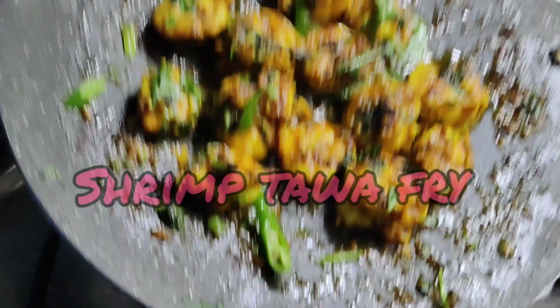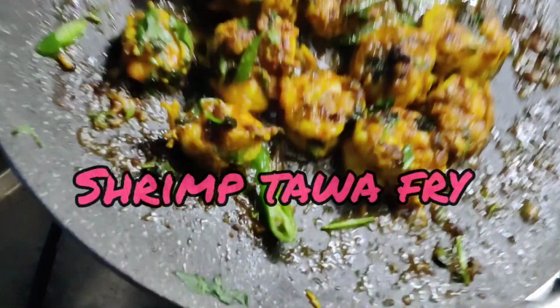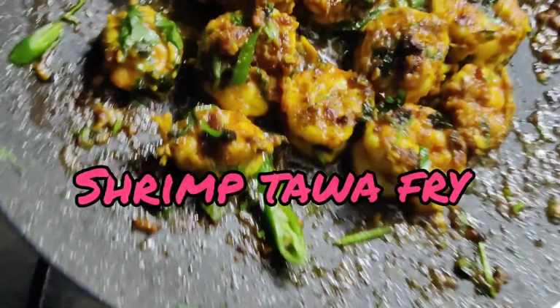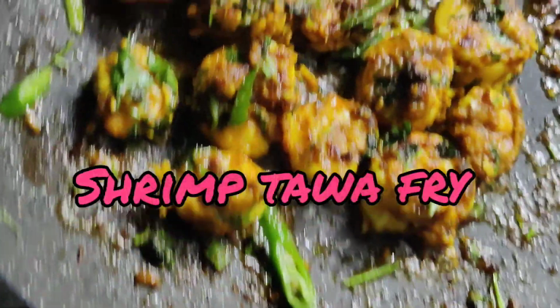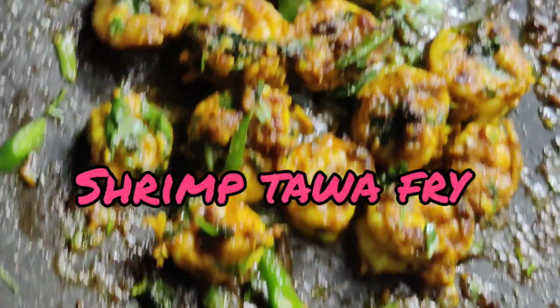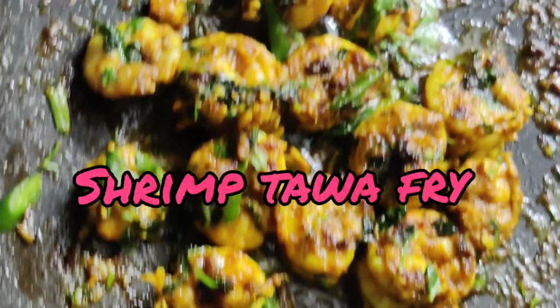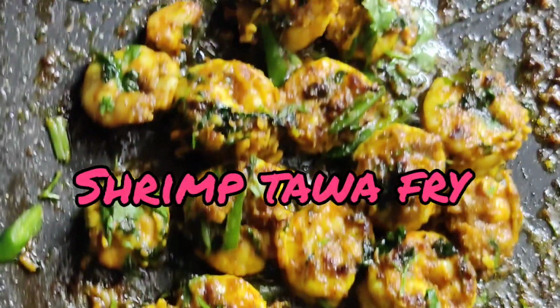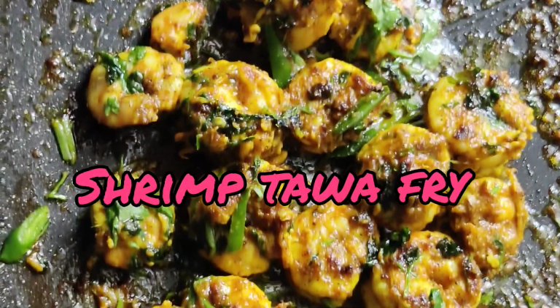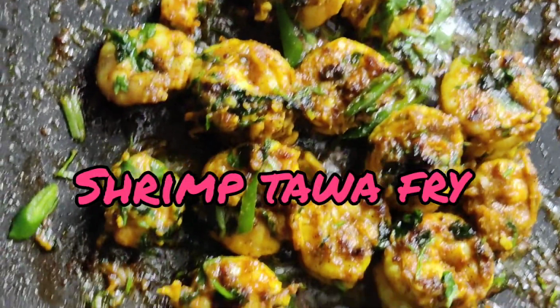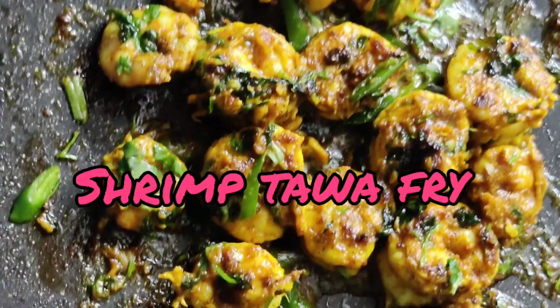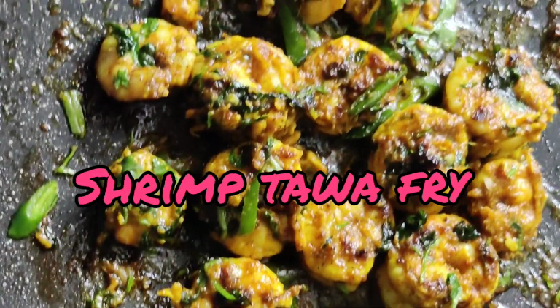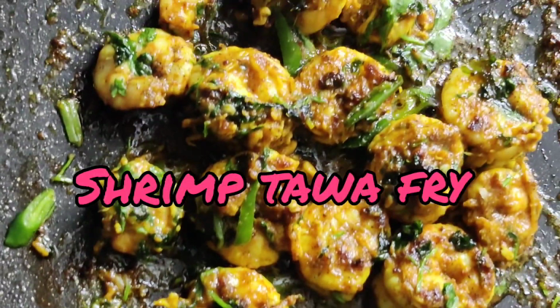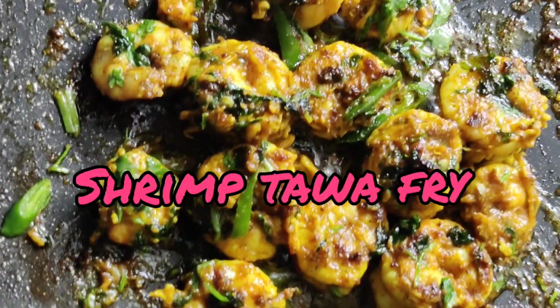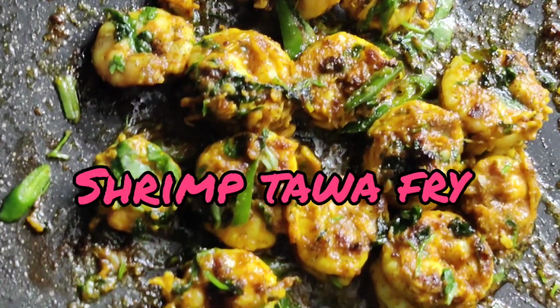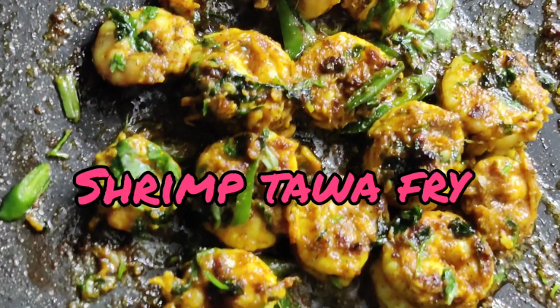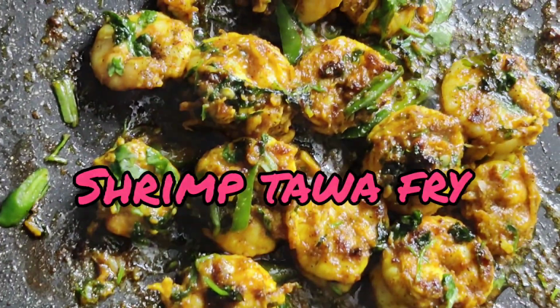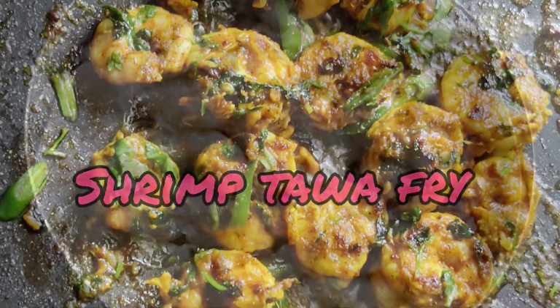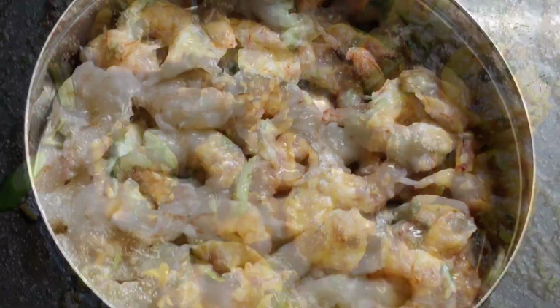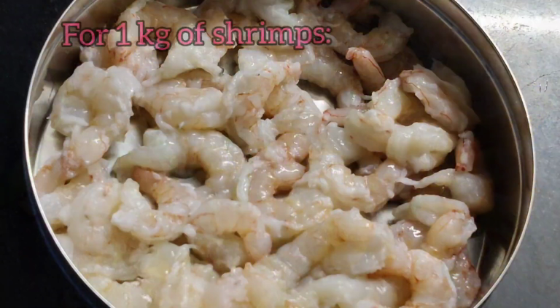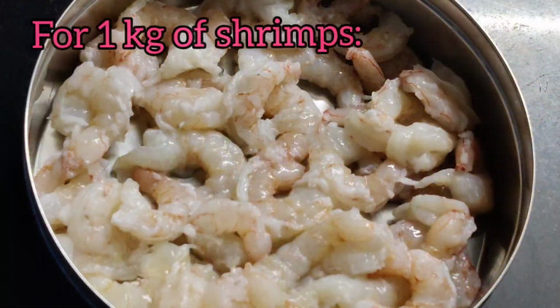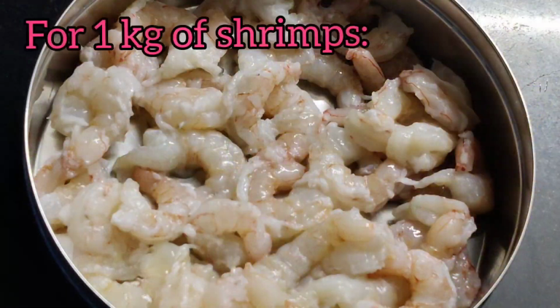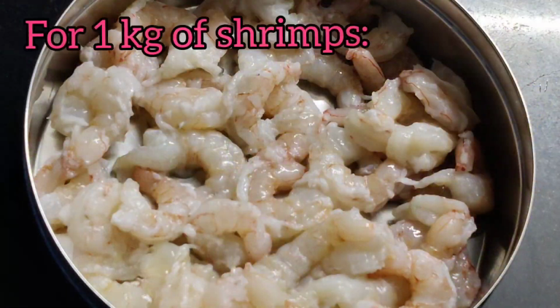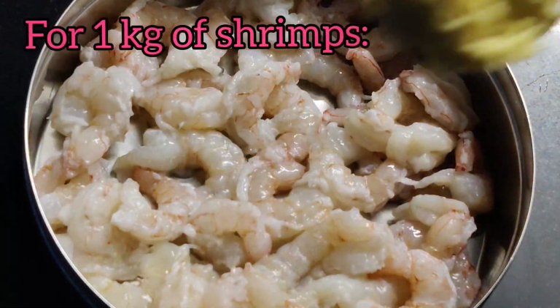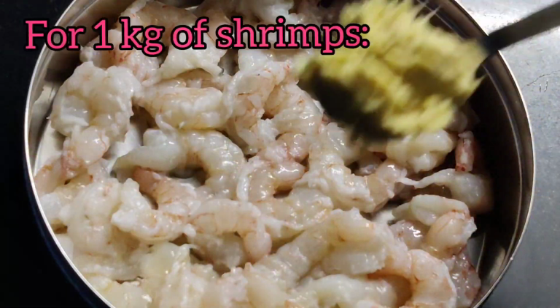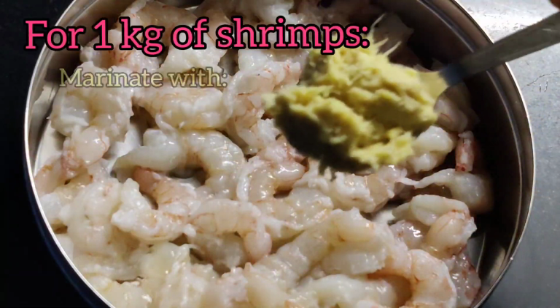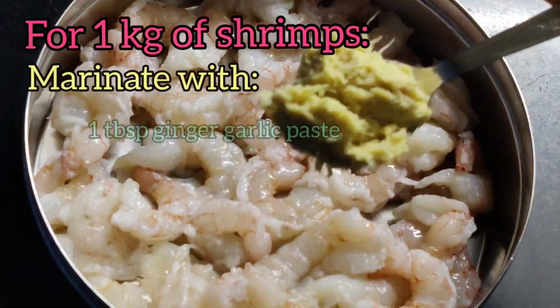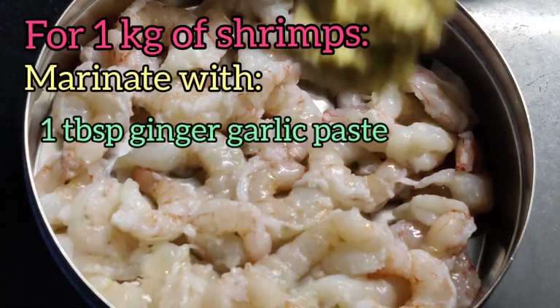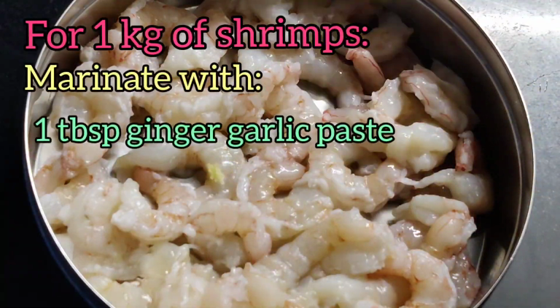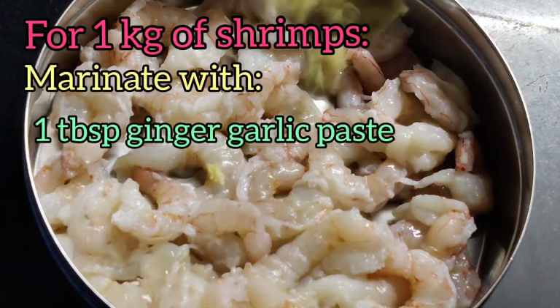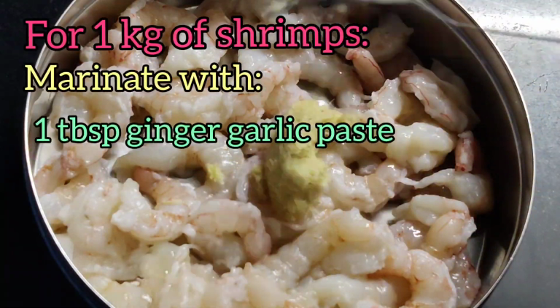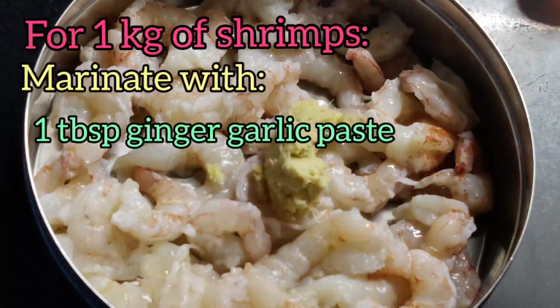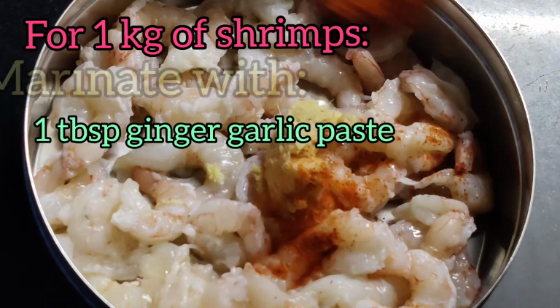Hey friends, let's learn to make this amazing shrimp tawa fry. For it, let's marinate first.